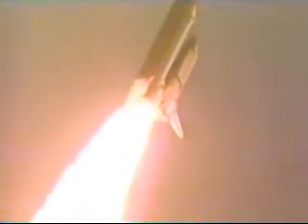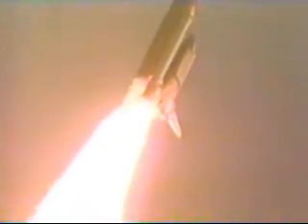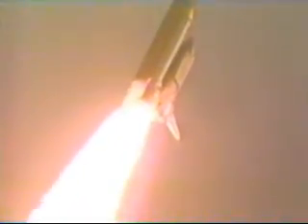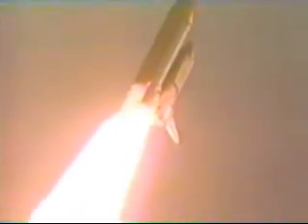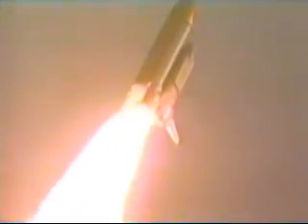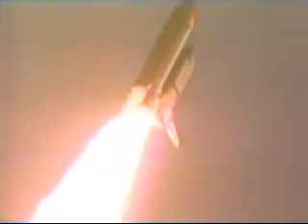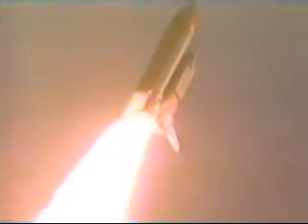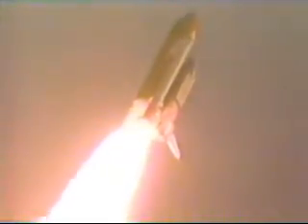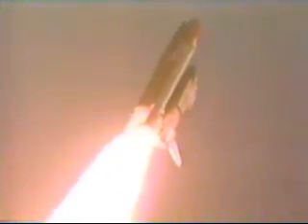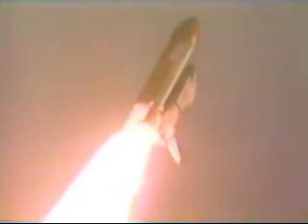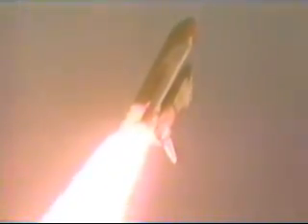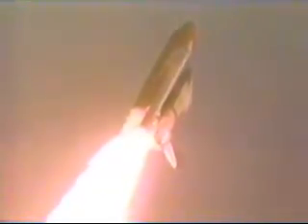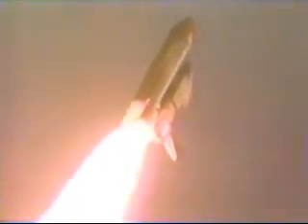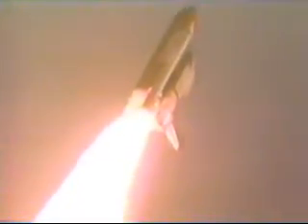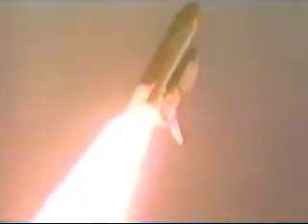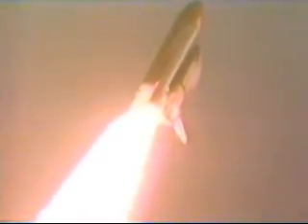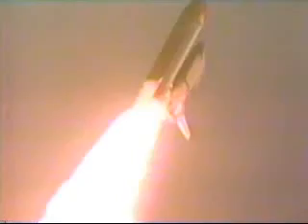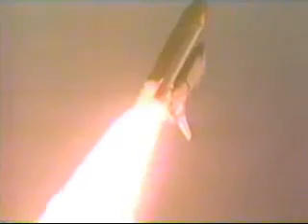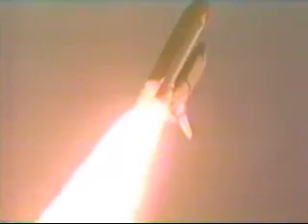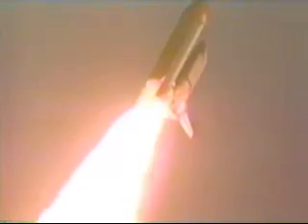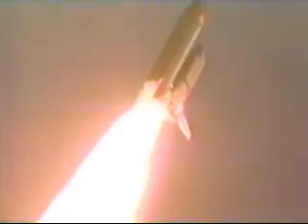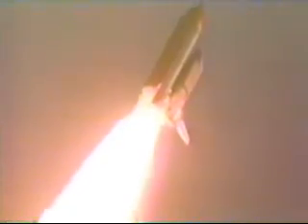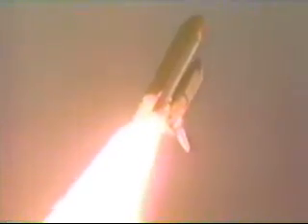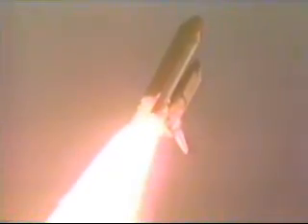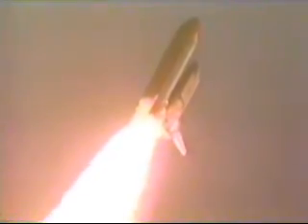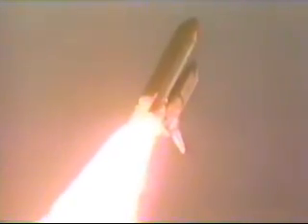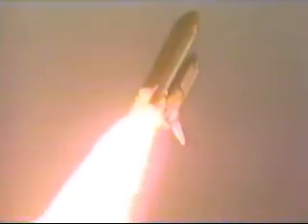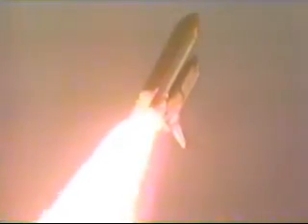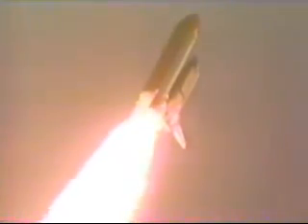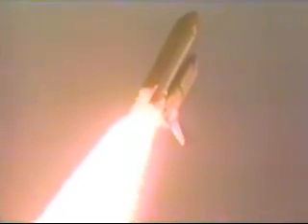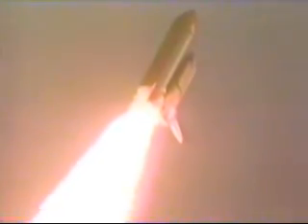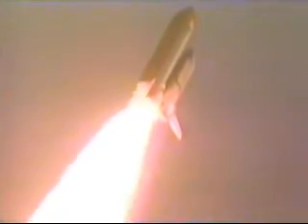Three main engines now throttling down to 67% of rated thrust as the orbiter passes through the area of maximum aerodynamic pressure.